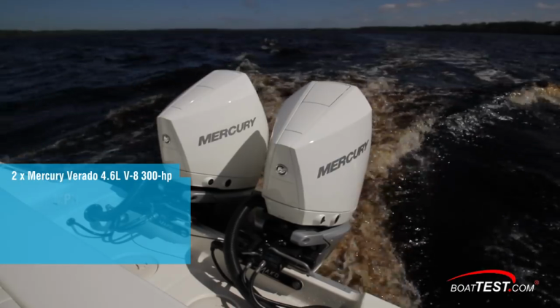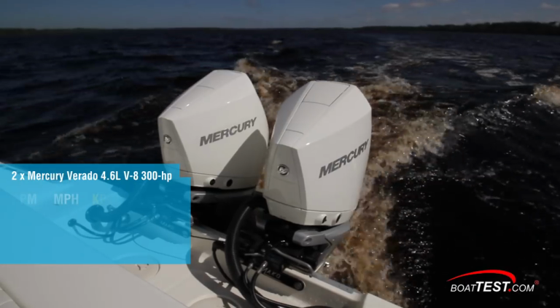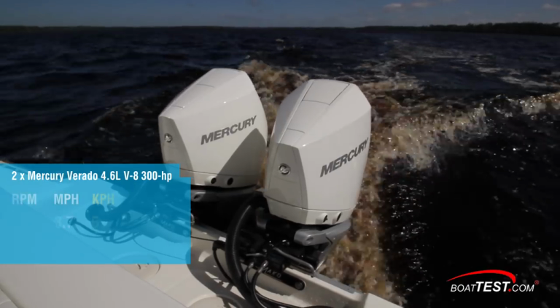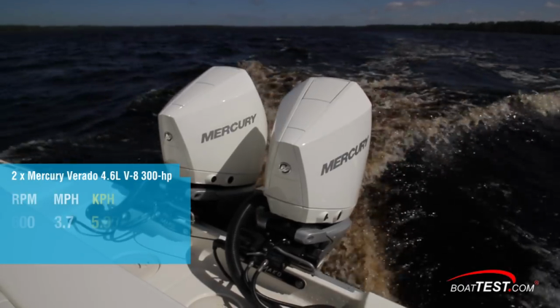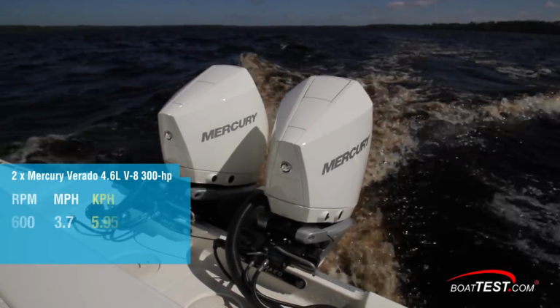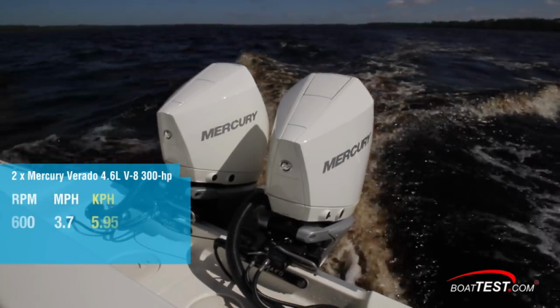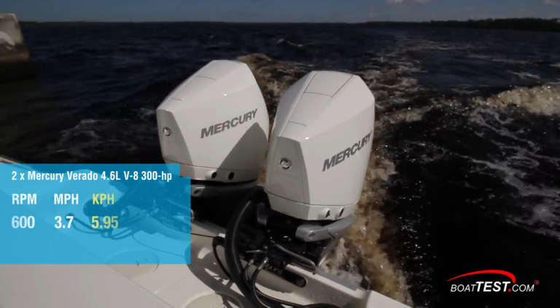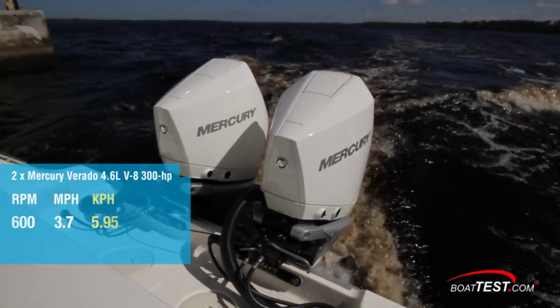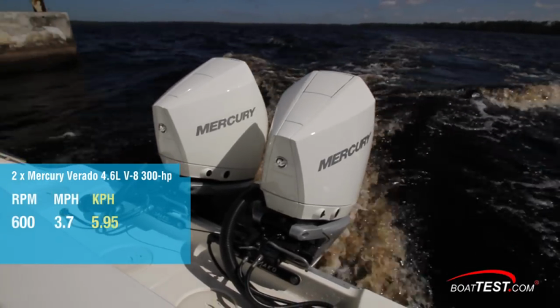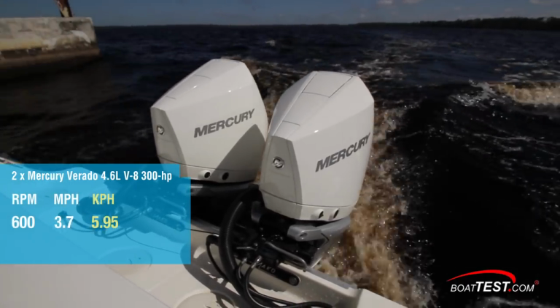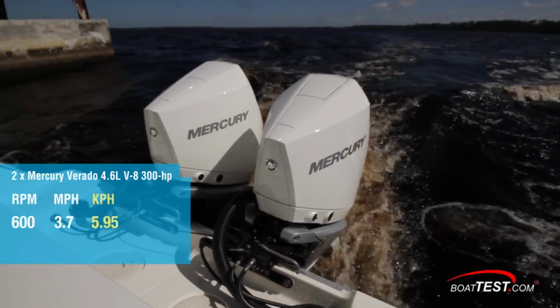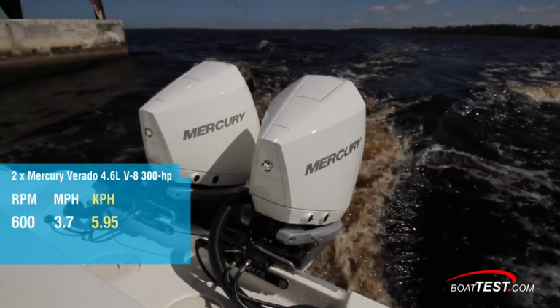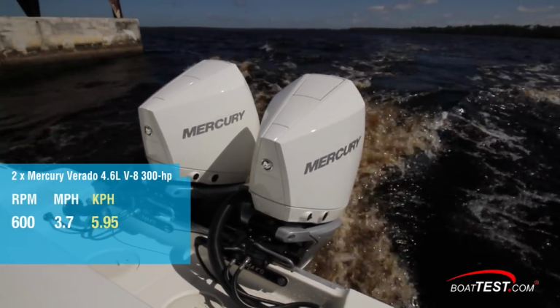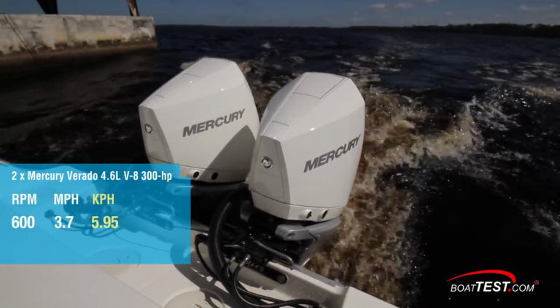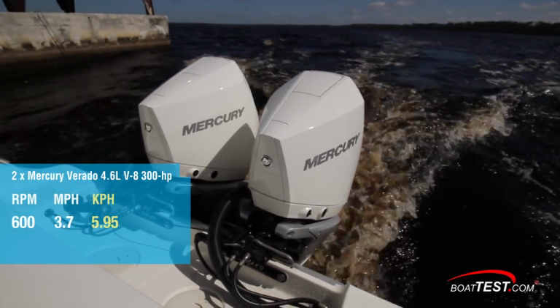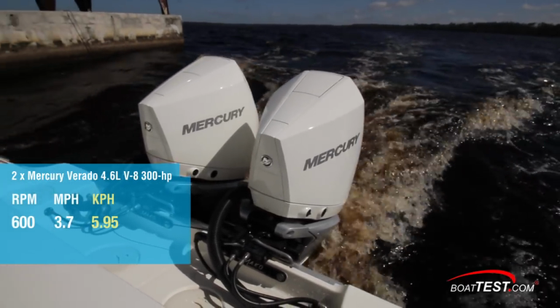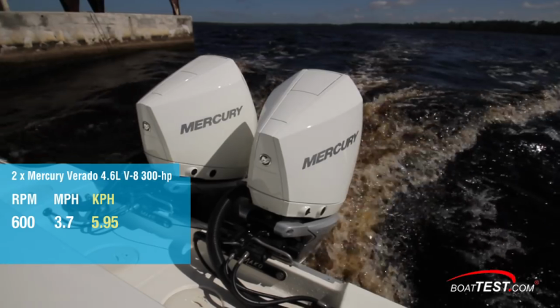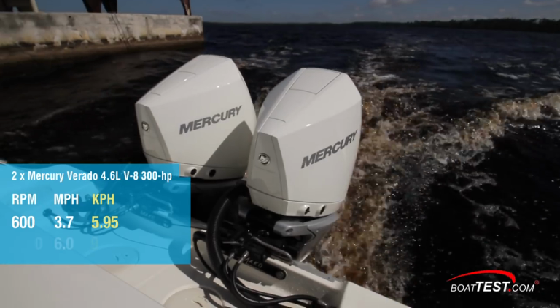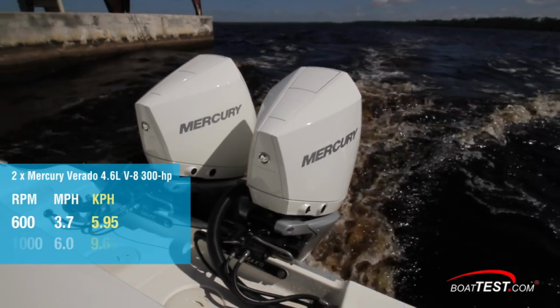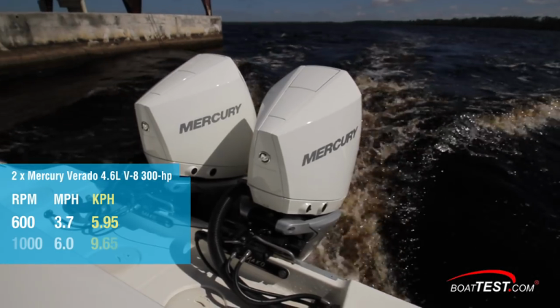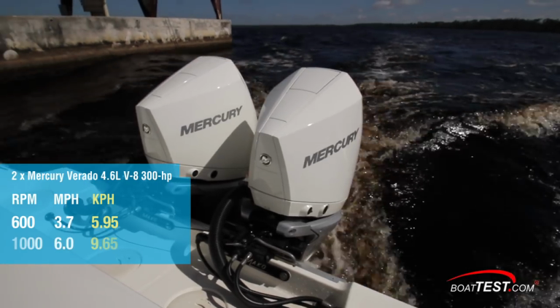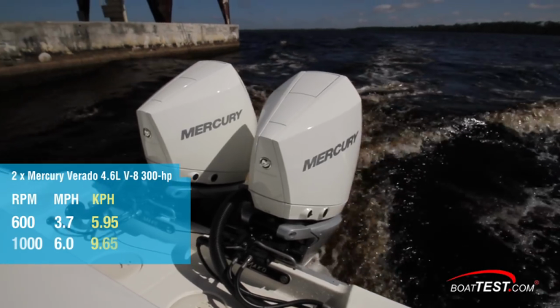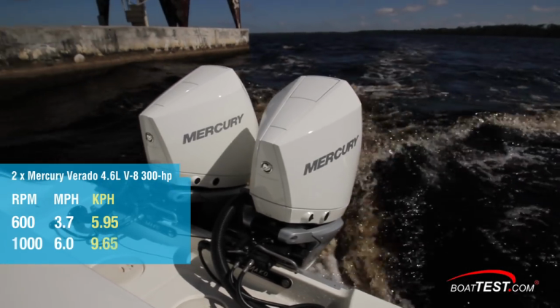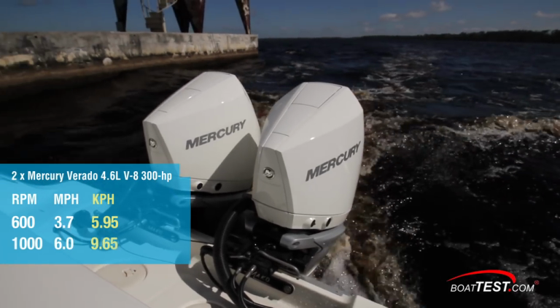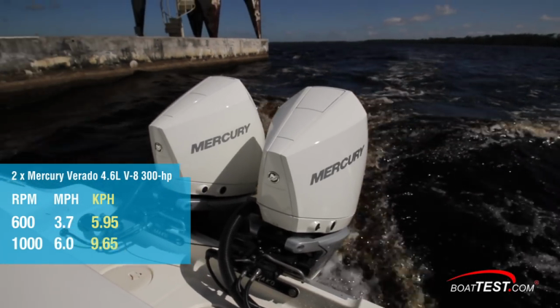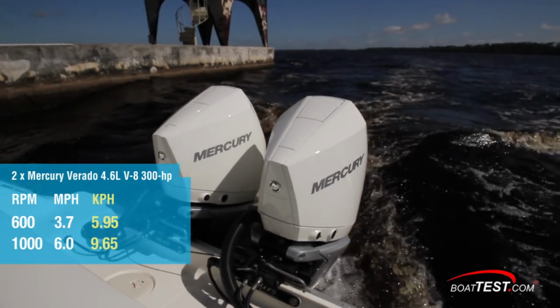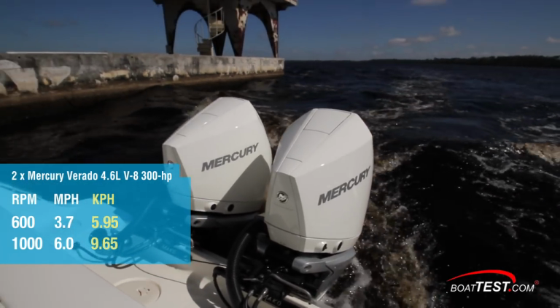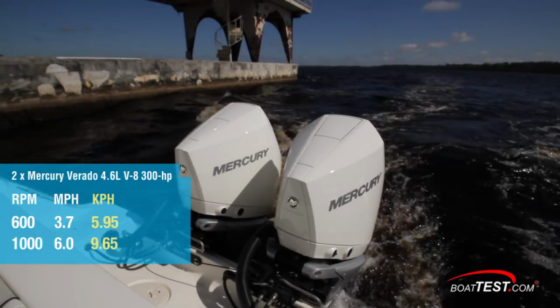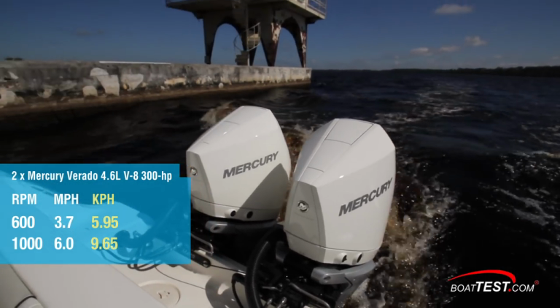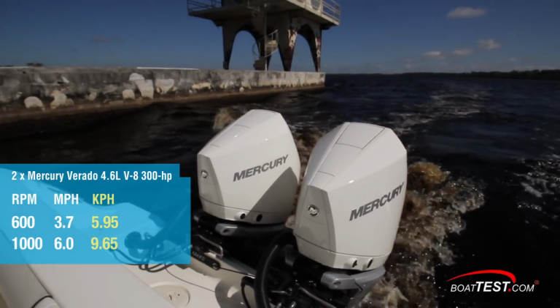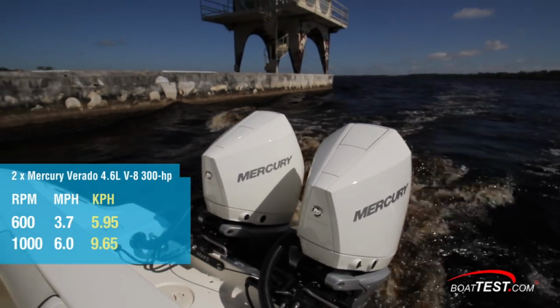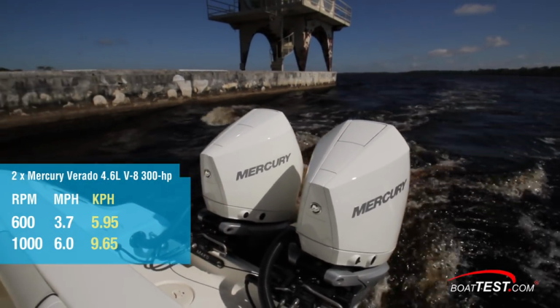At 600 RPM idle speed, we saw 3.7 miles per hour, and at 1,000 RPM the 284 ran 6 miles per hour.